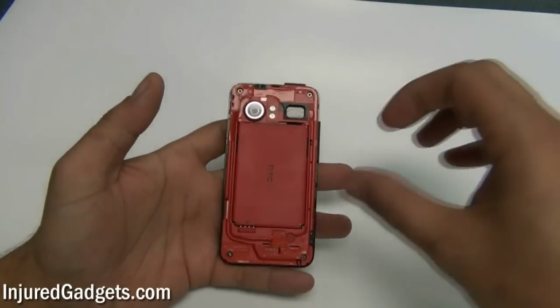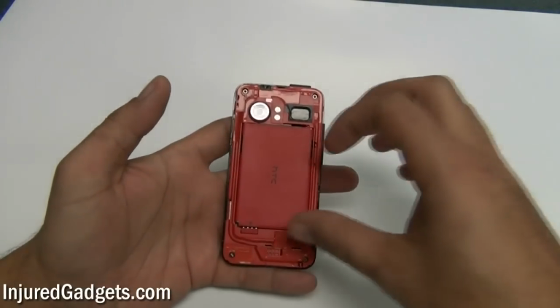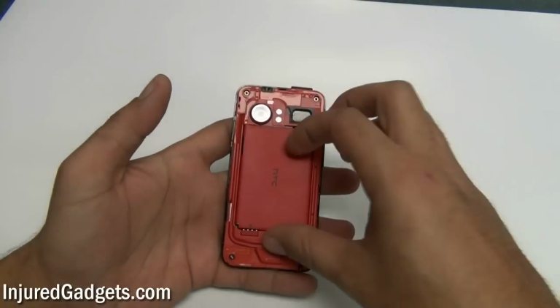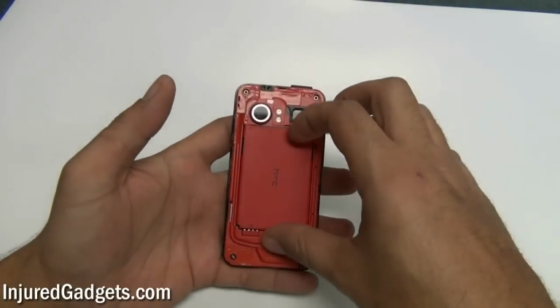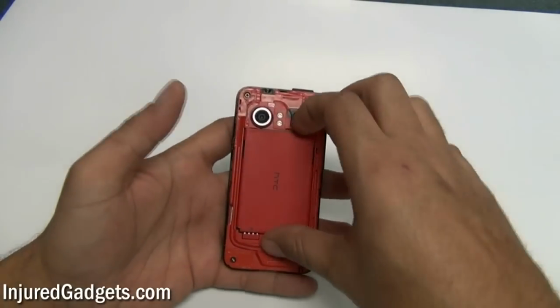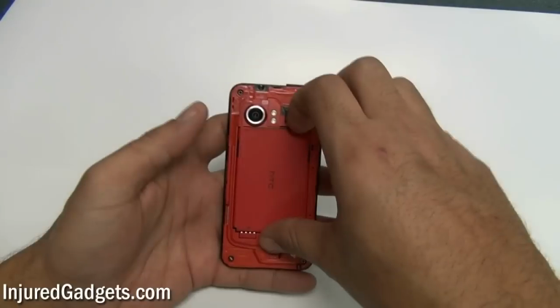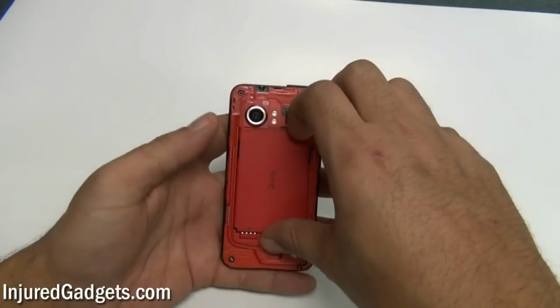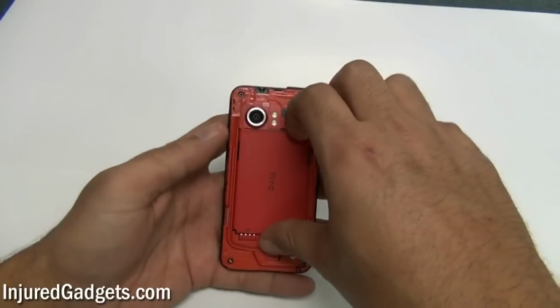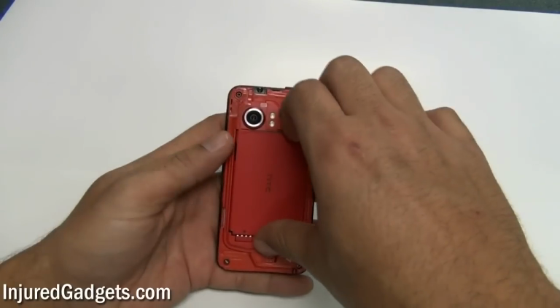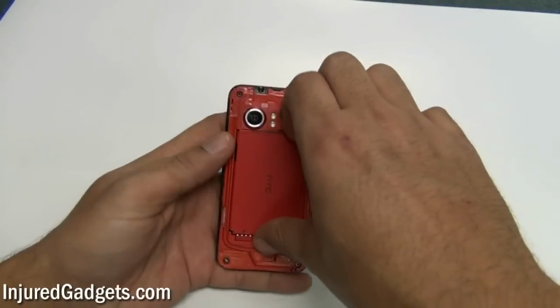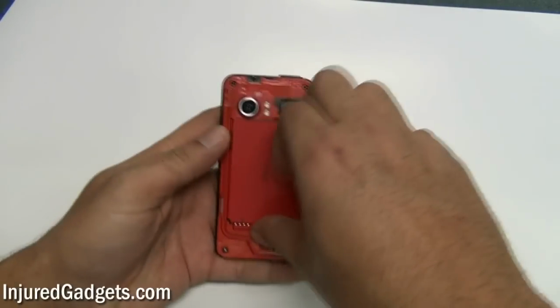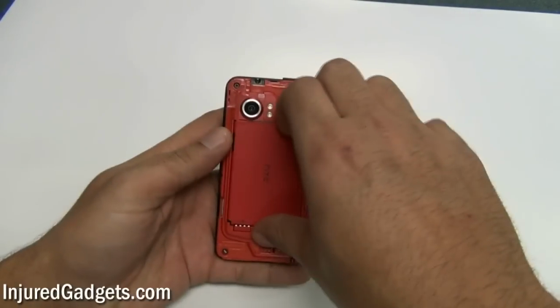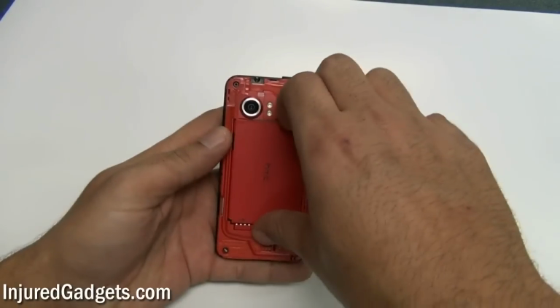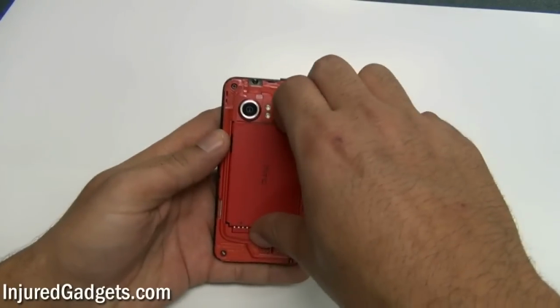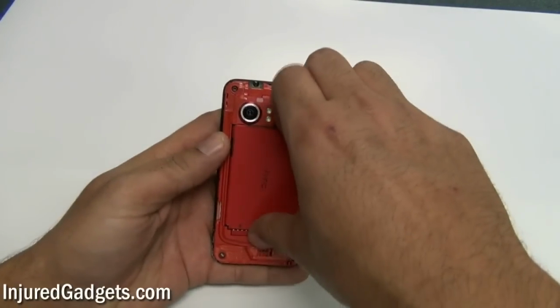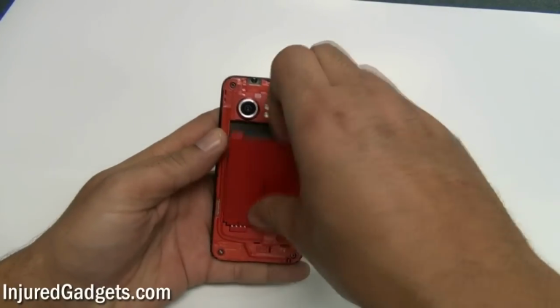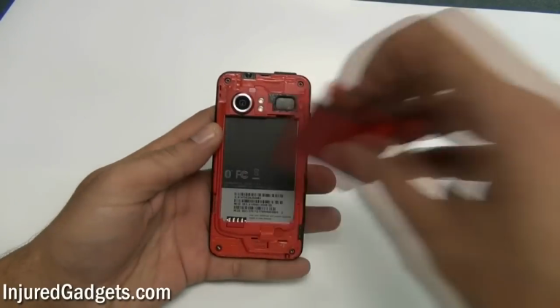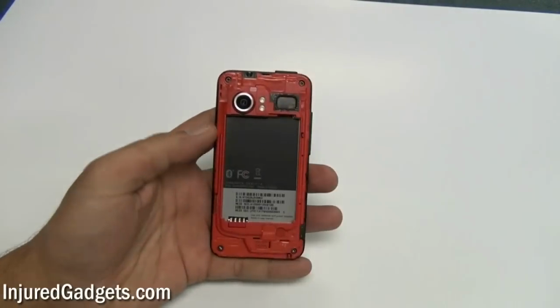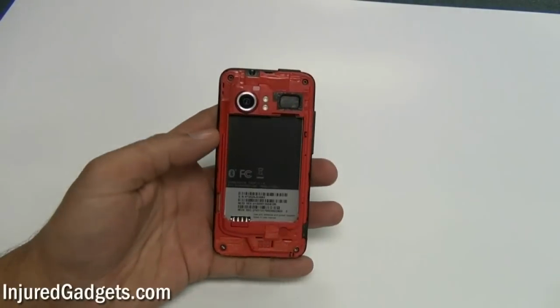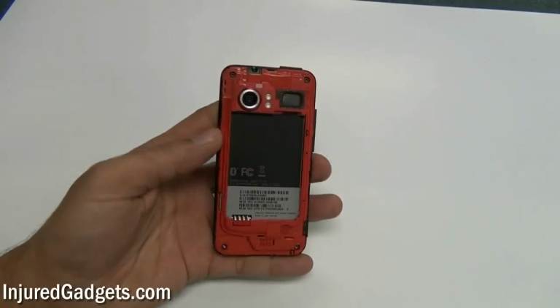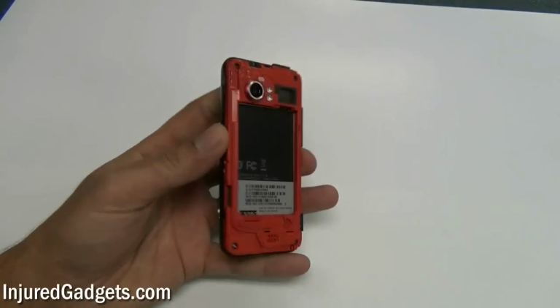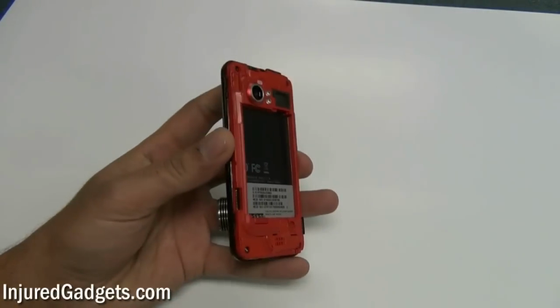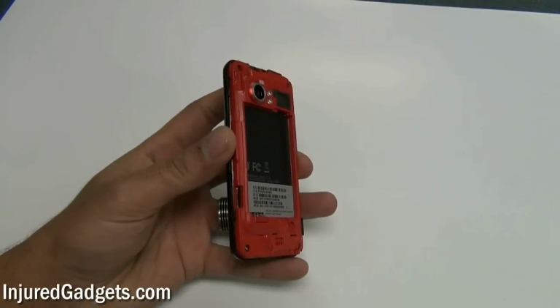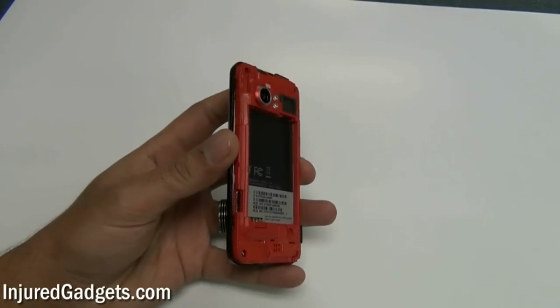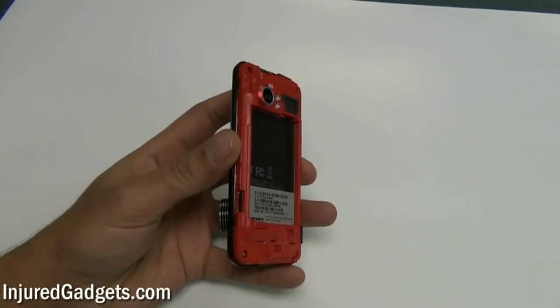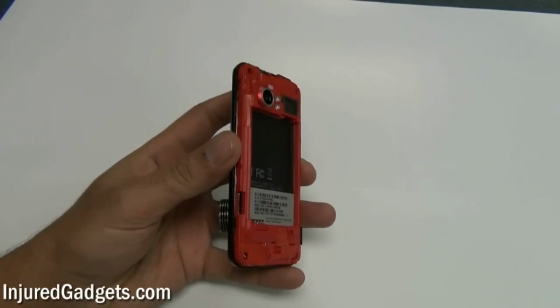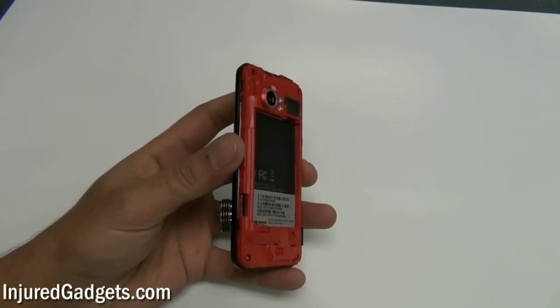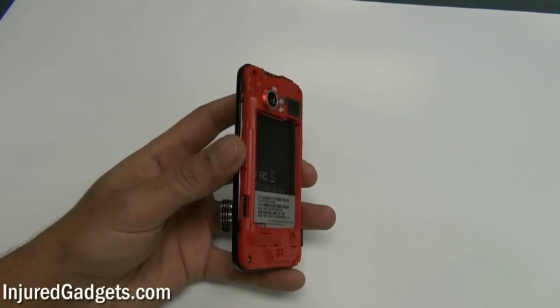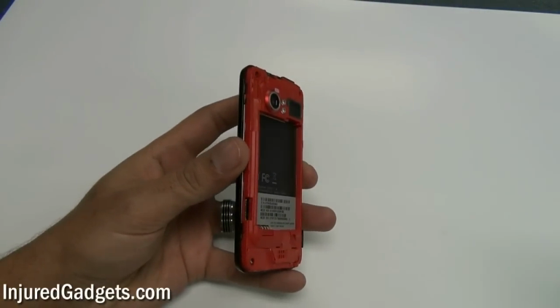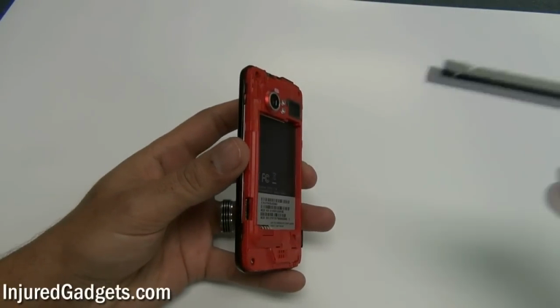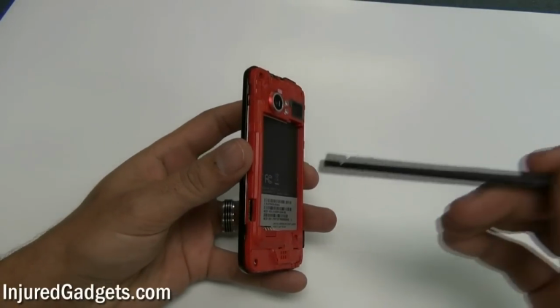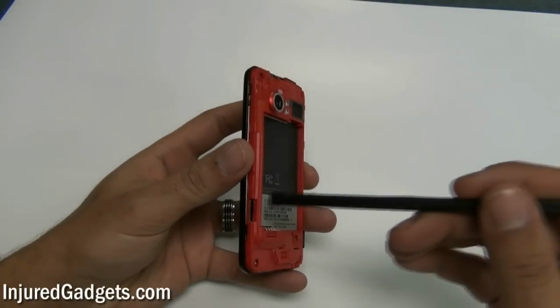Next, you're going to need to remove the battery as well as the micro SD card from the phone, if you have one inside of it.